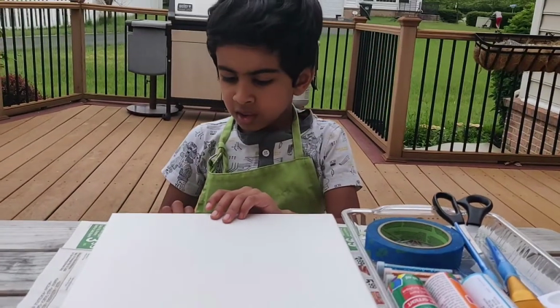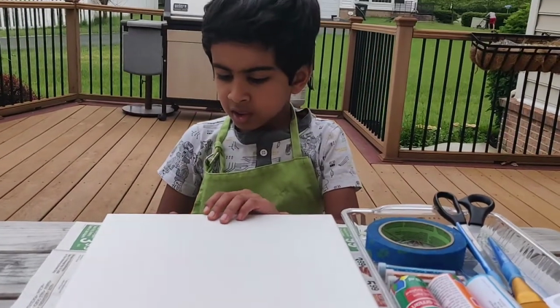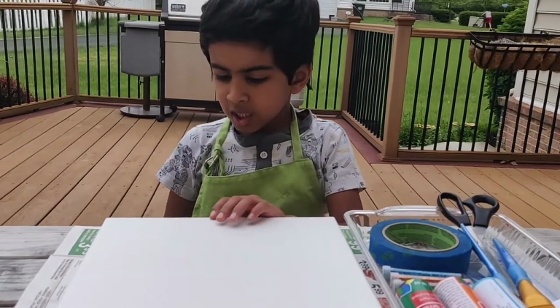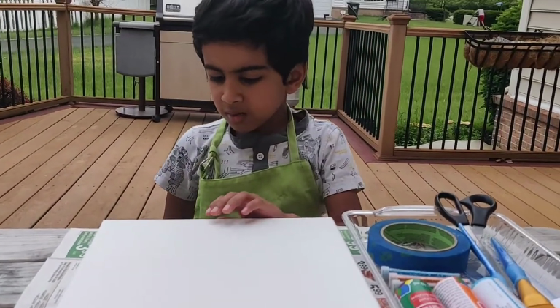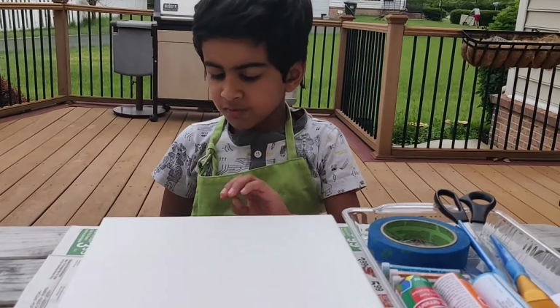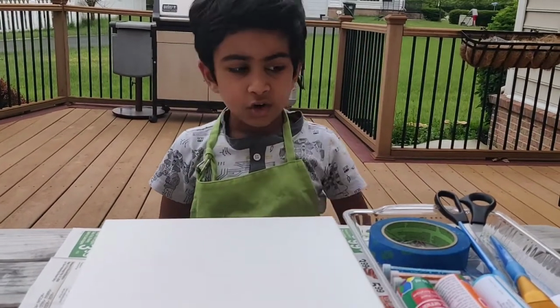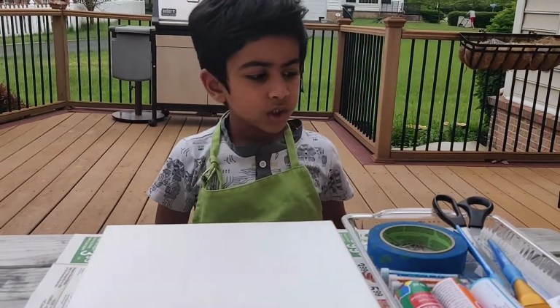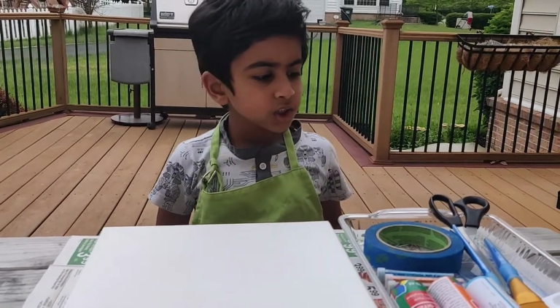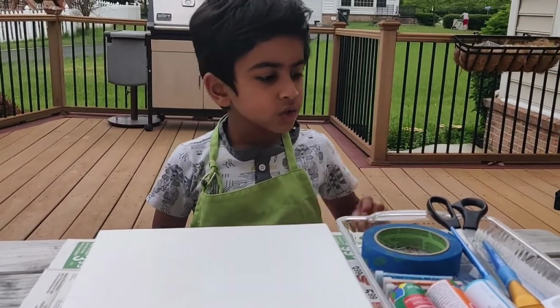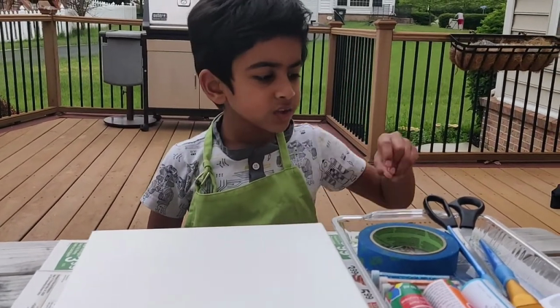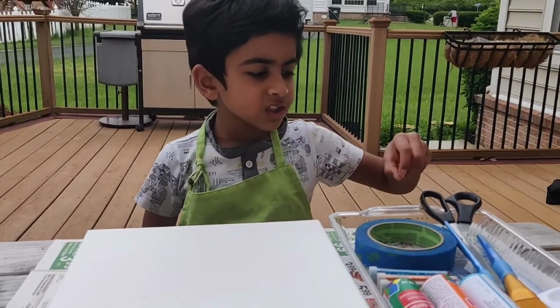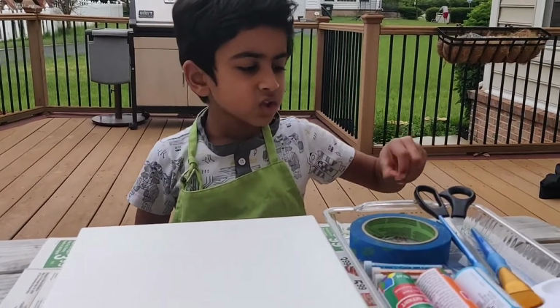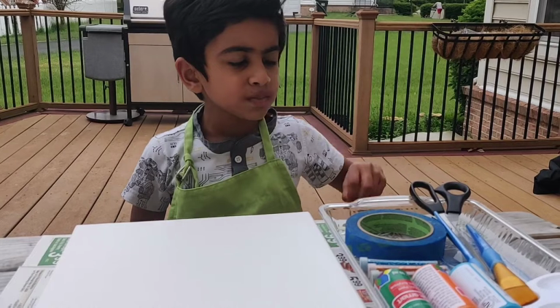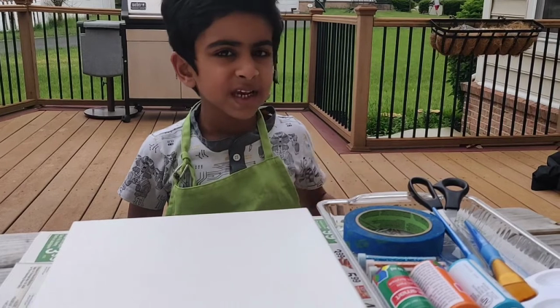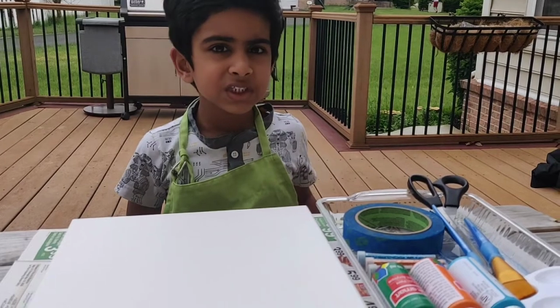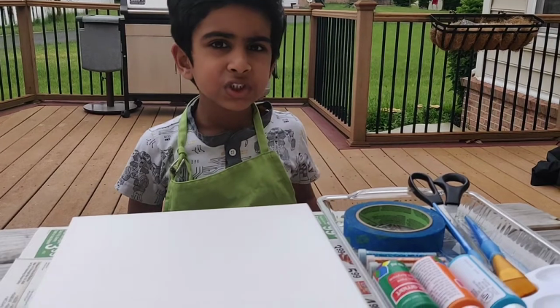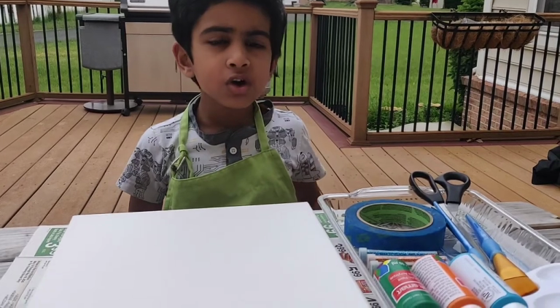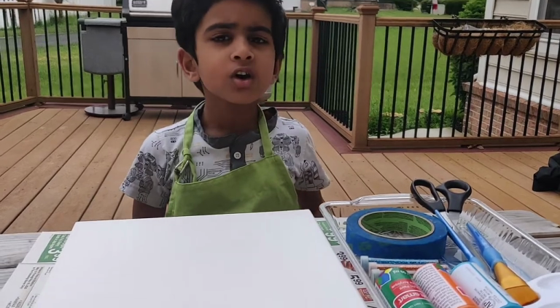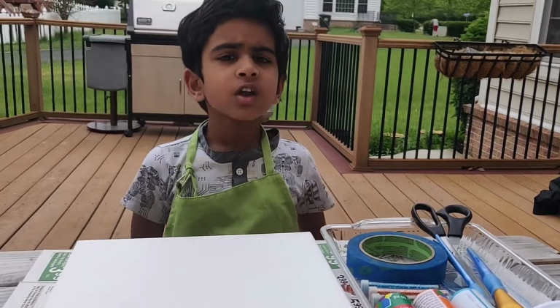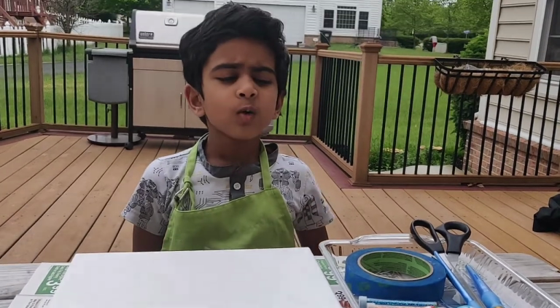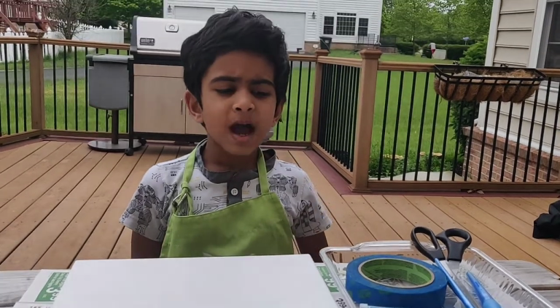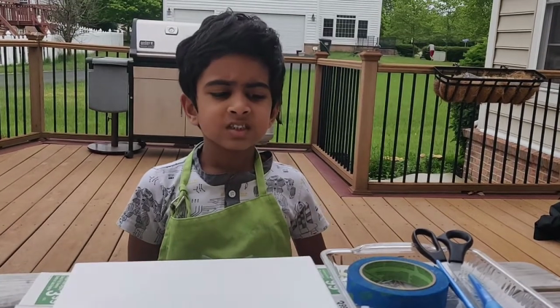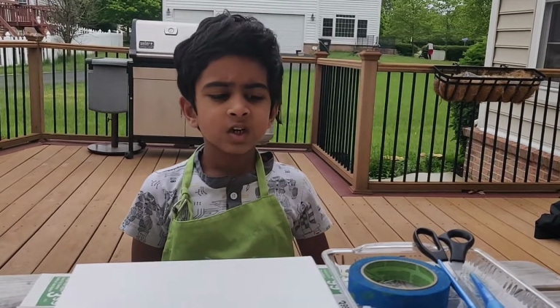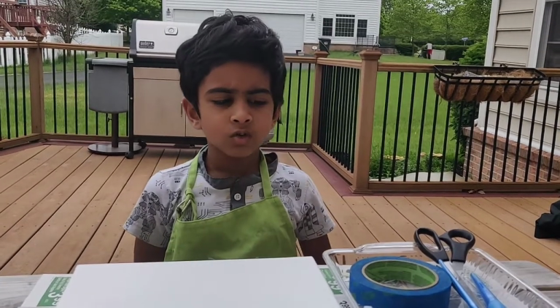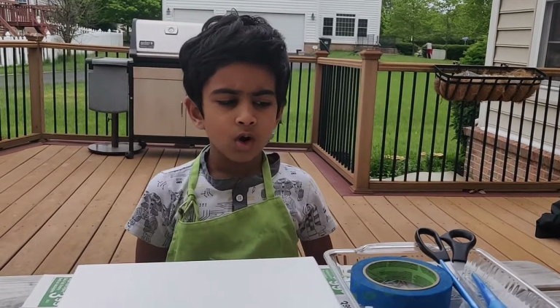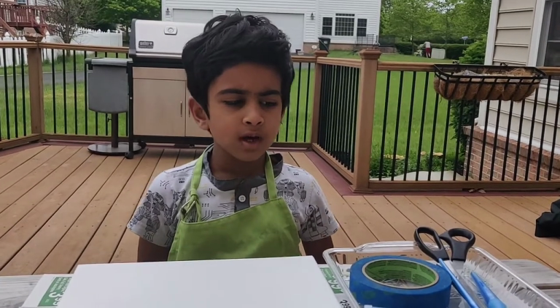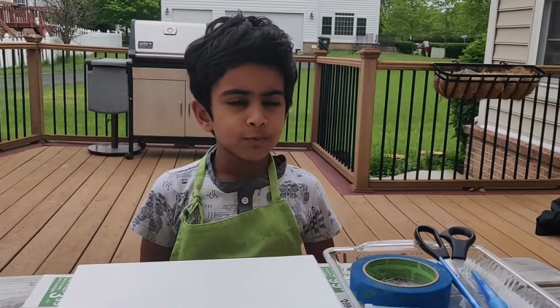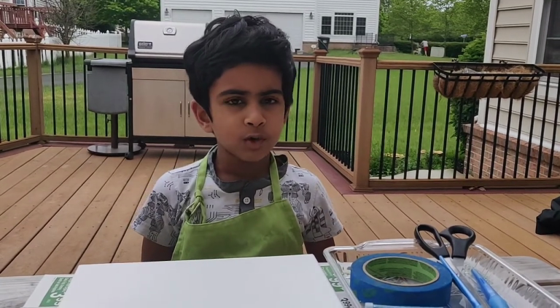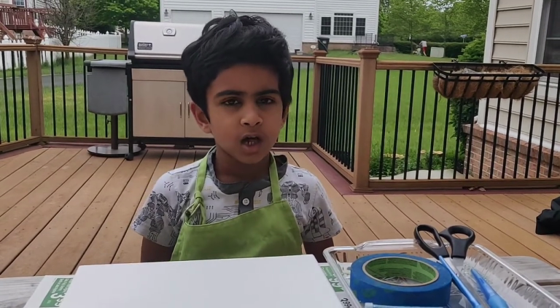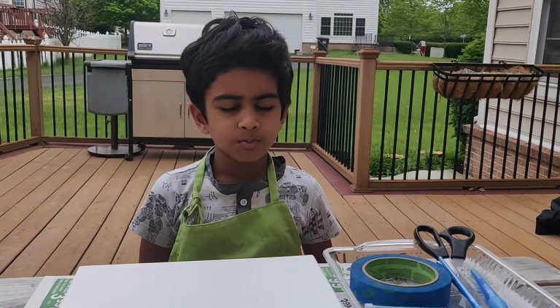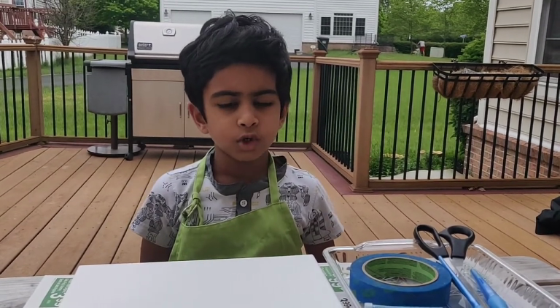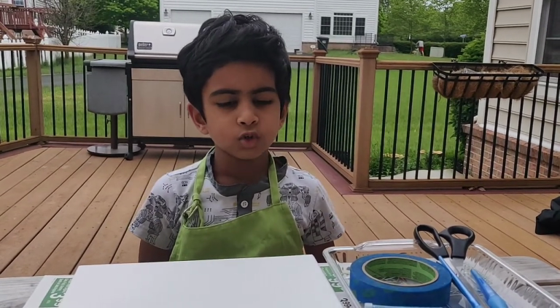Now if you're going to use scissors, make sure you ask a grown-up to help you.